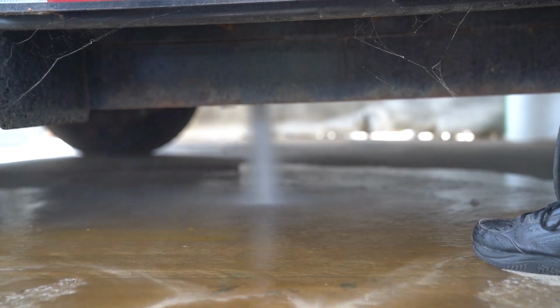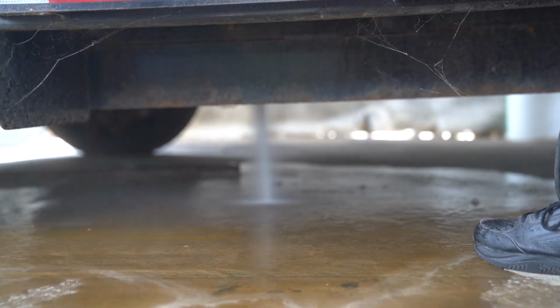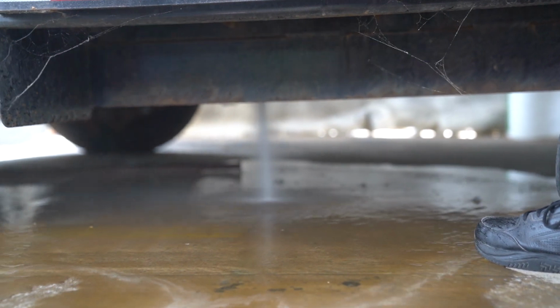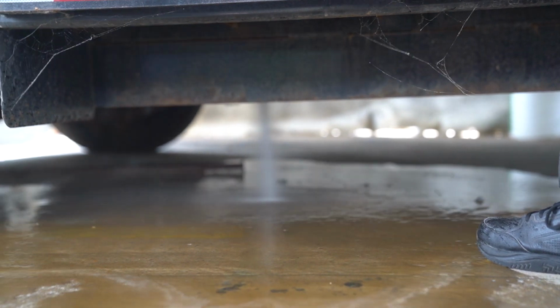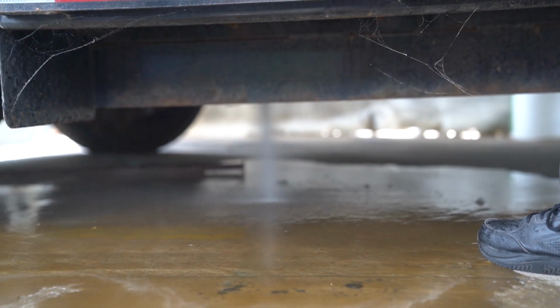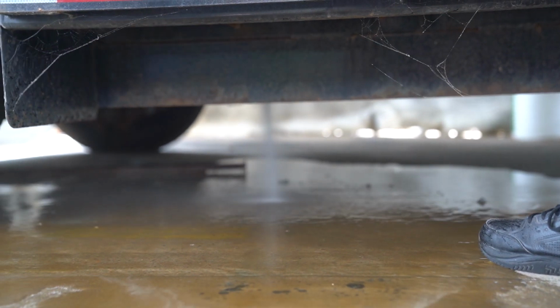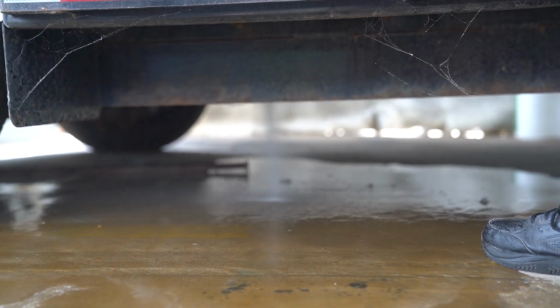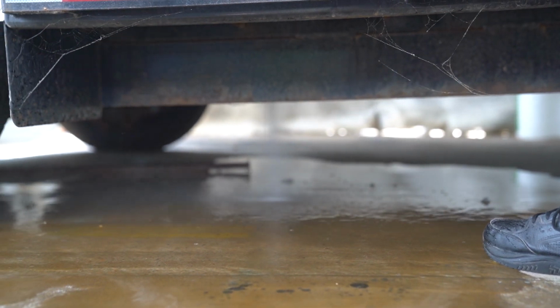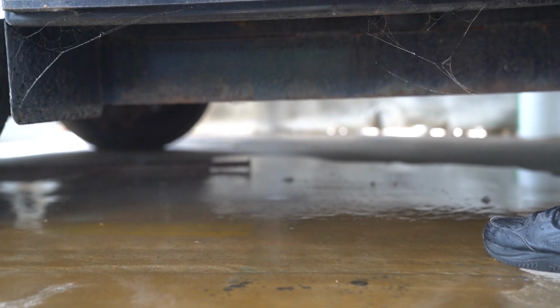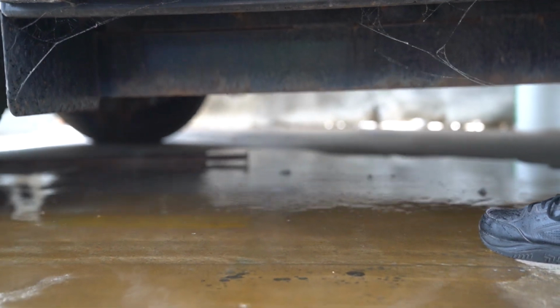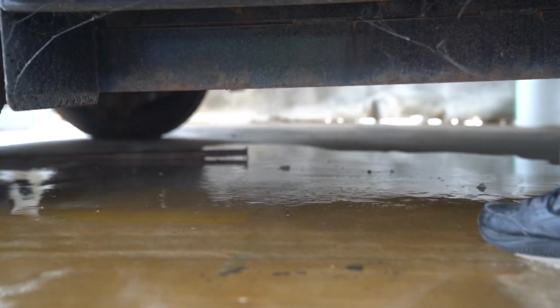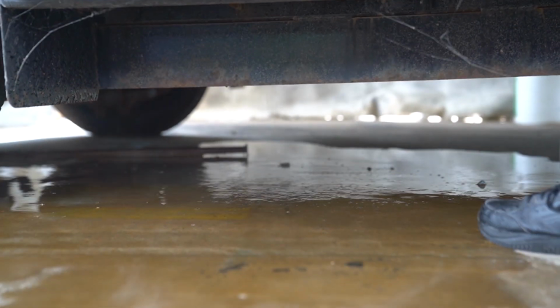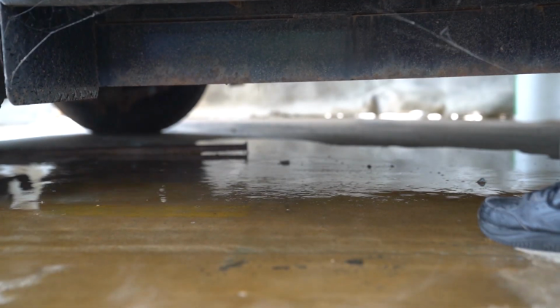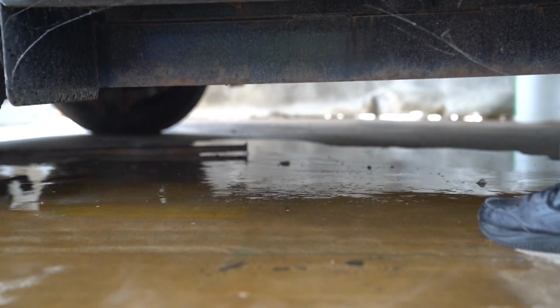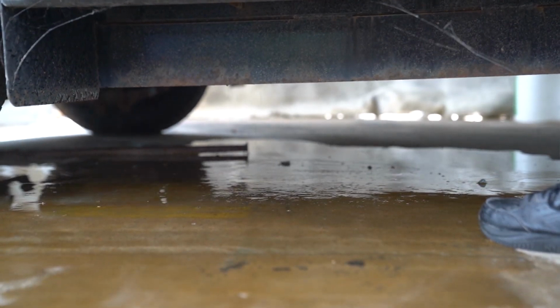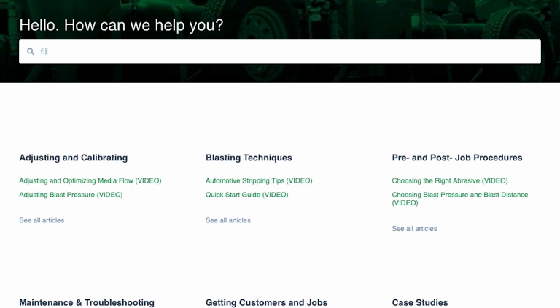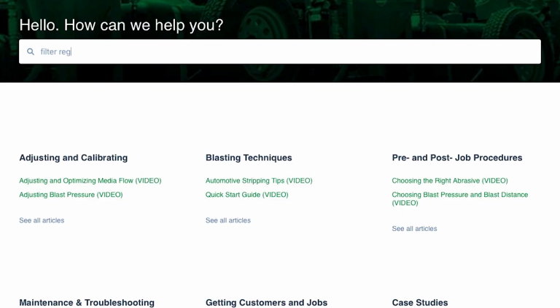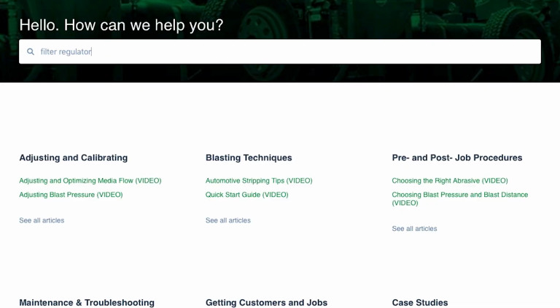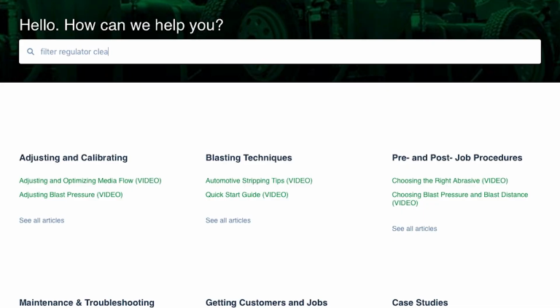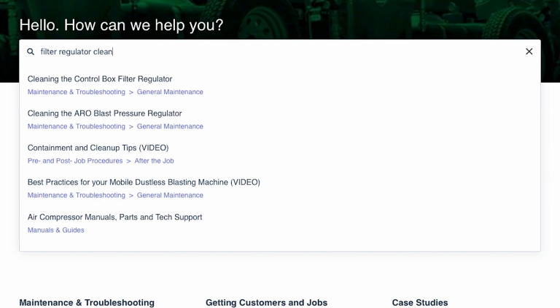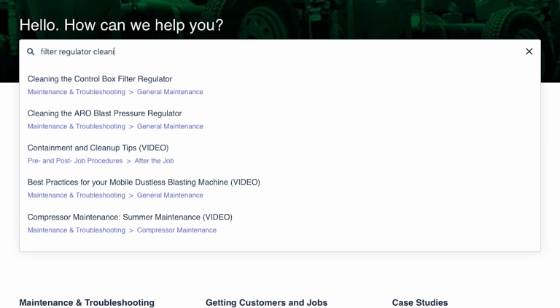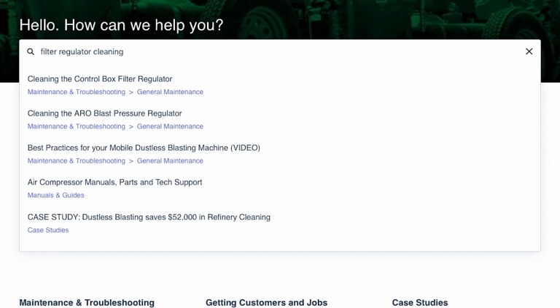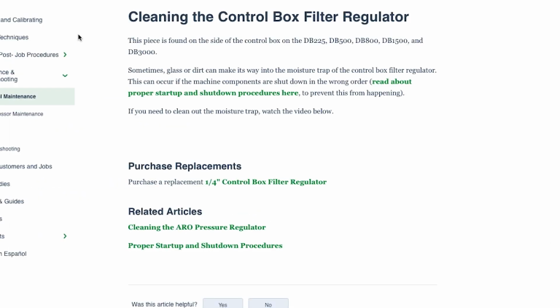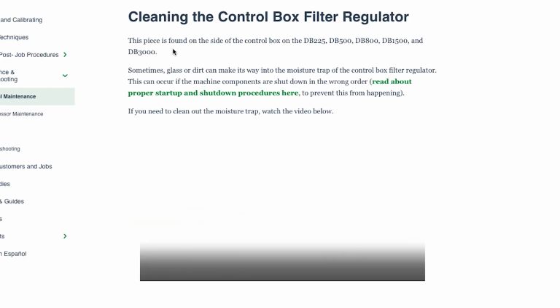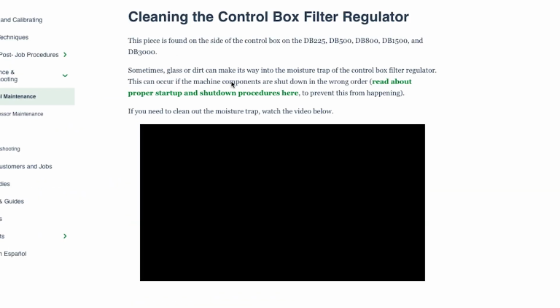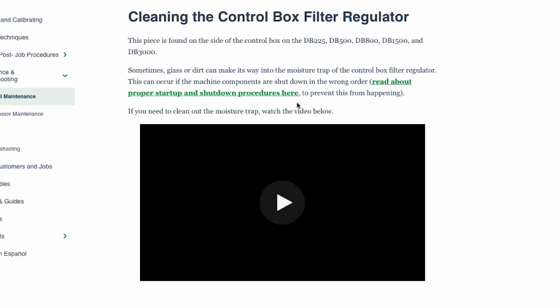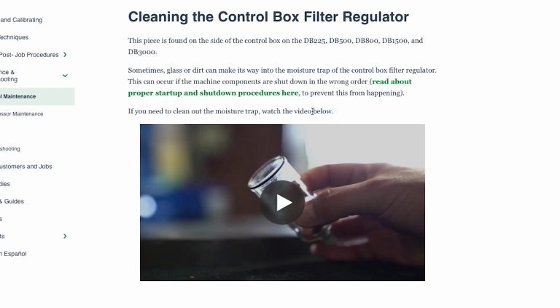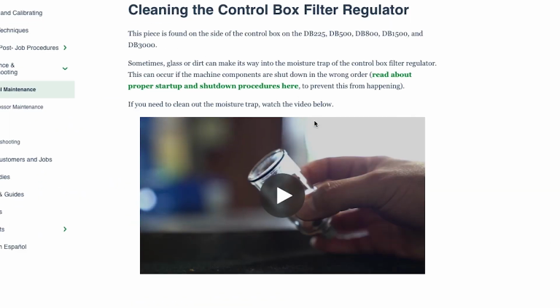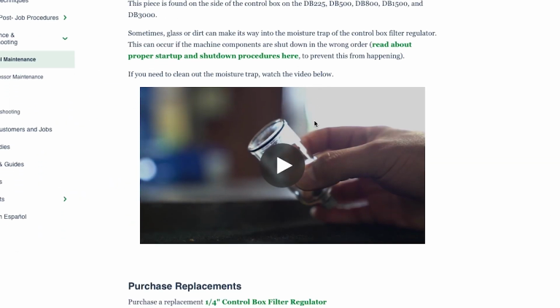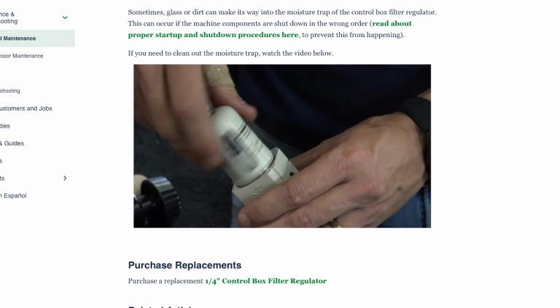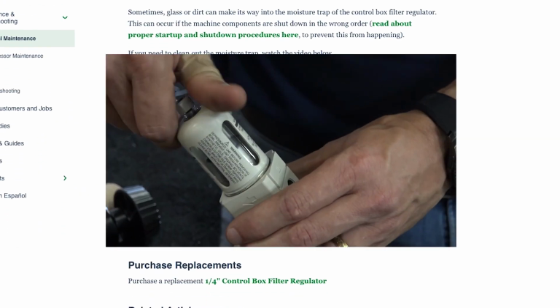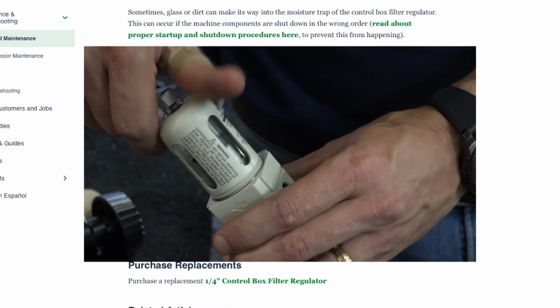If your filter regulator has a lot of debris in it, there's a video in the Academy that shows how to clean it out.